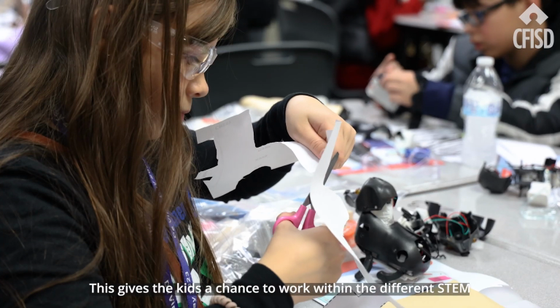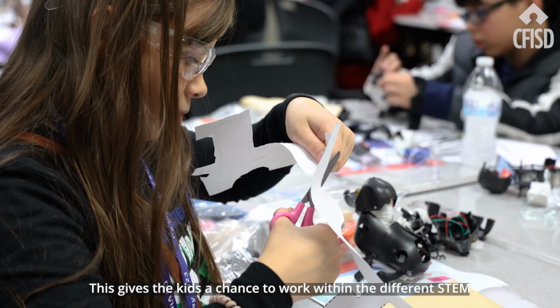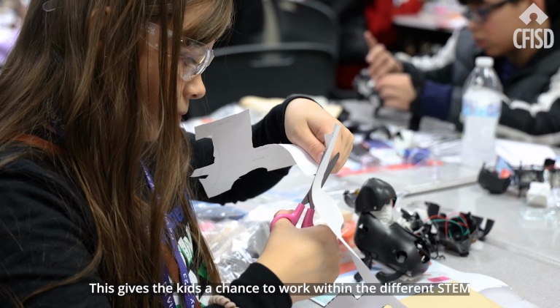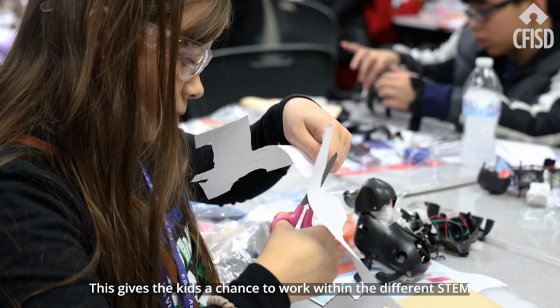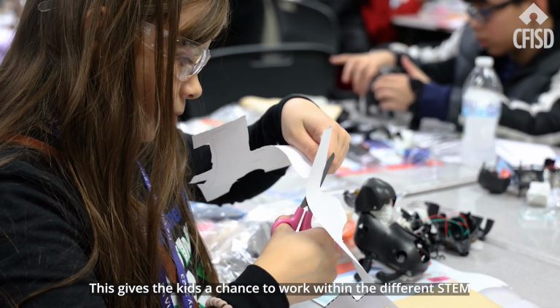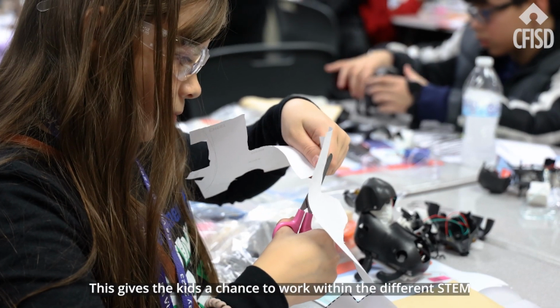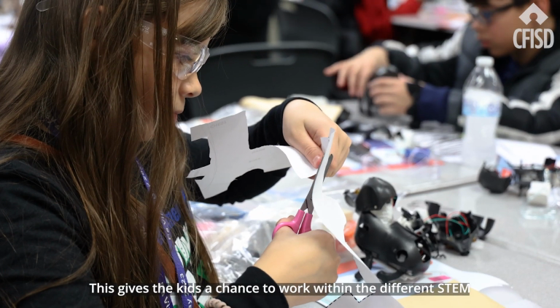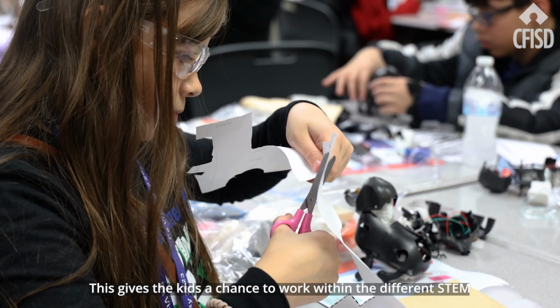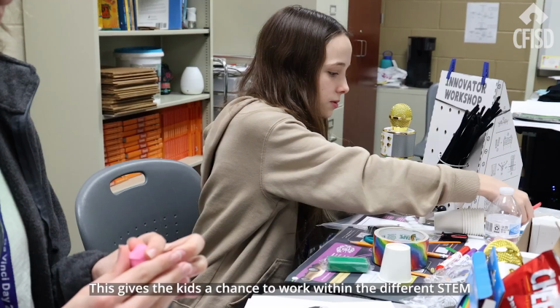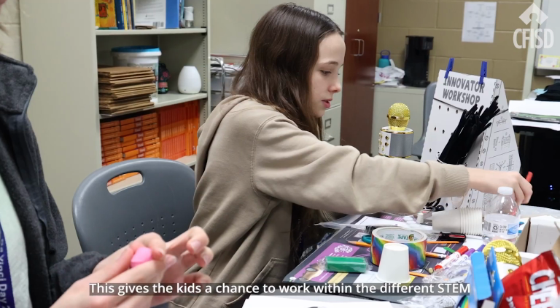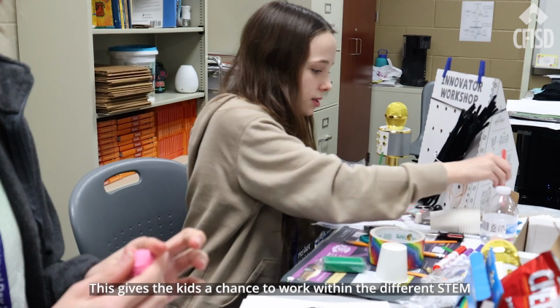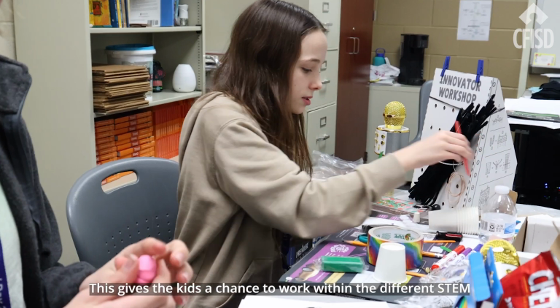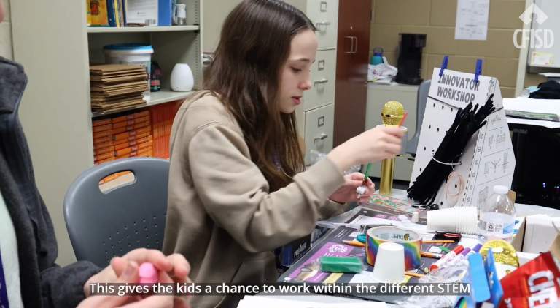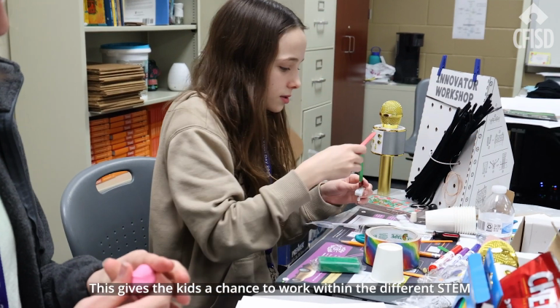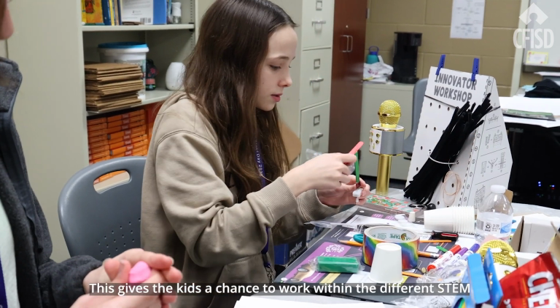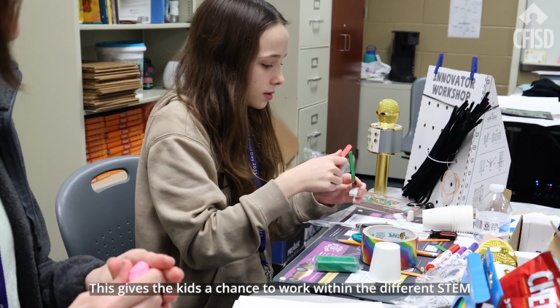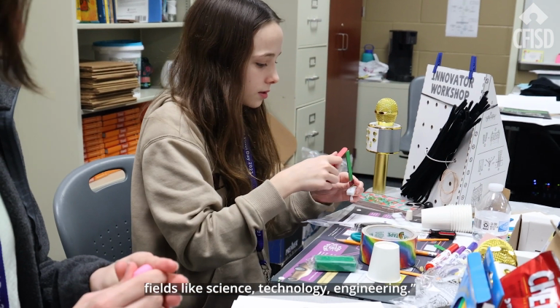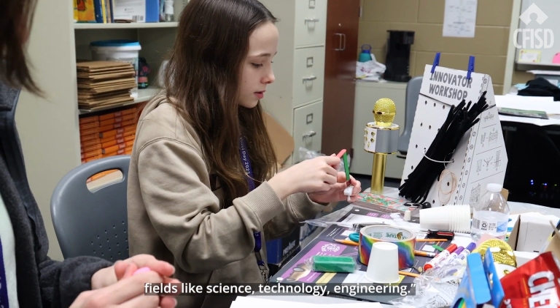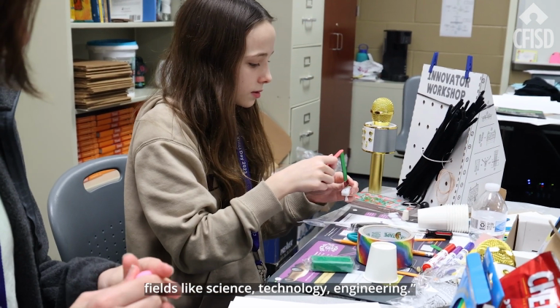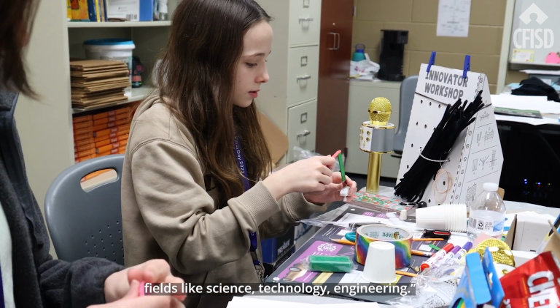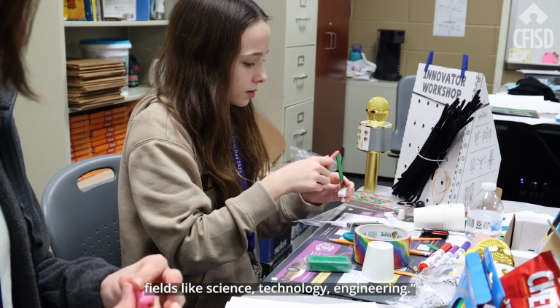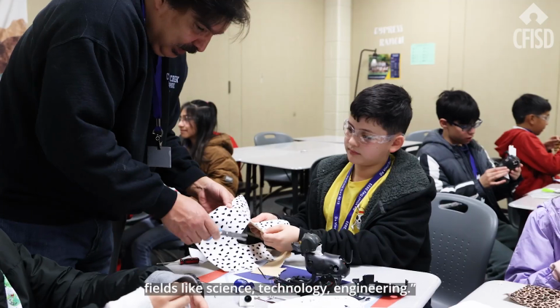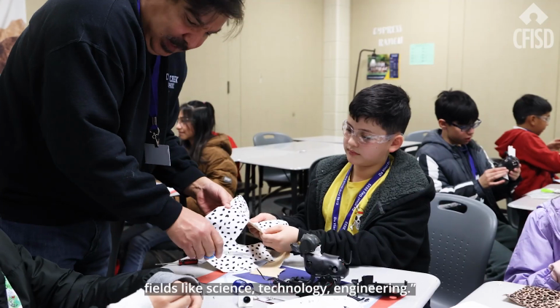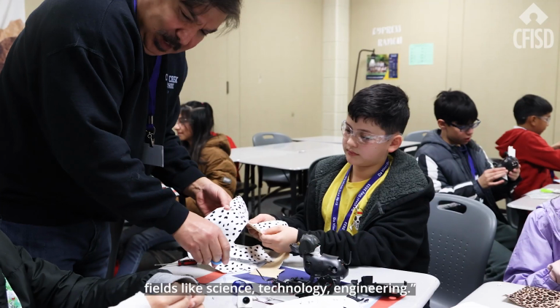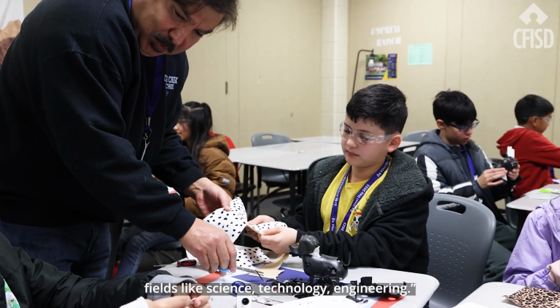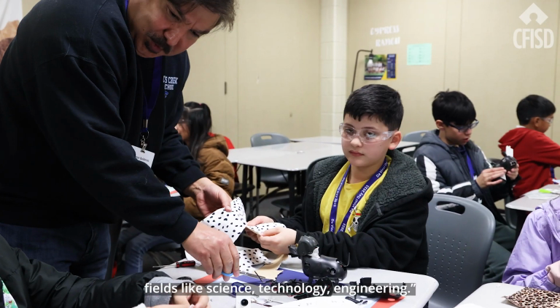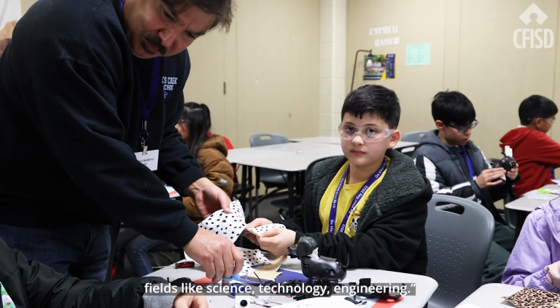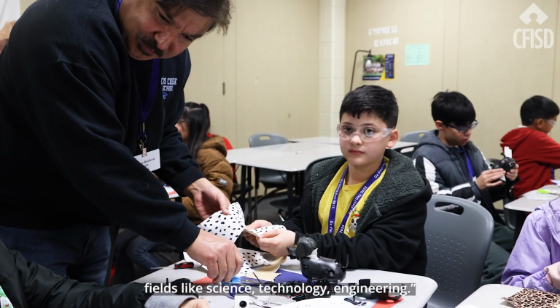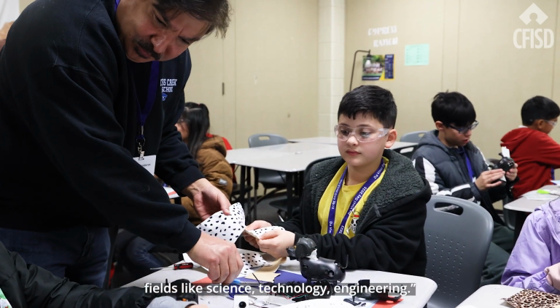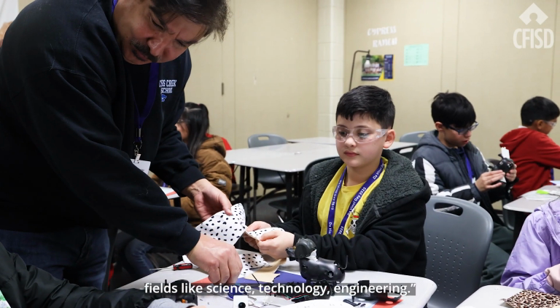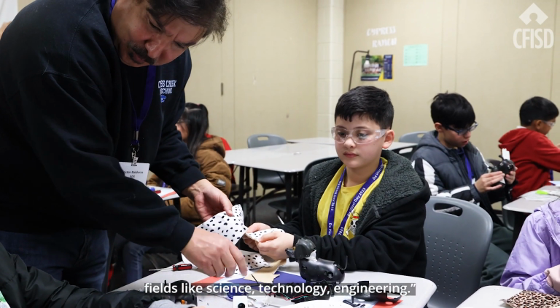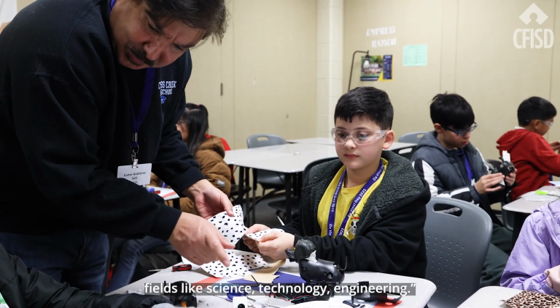This gives the kids a chance to work within the different STEM fields like science, technology, and engineering.